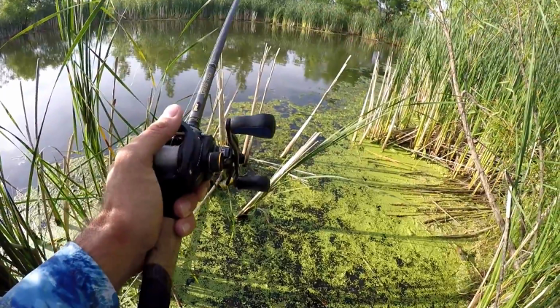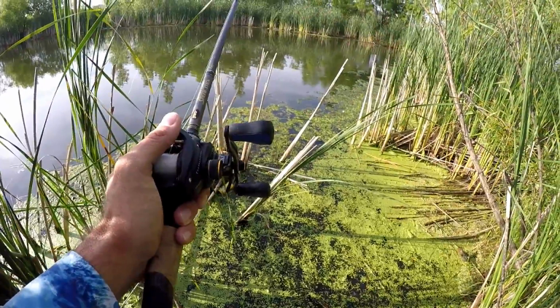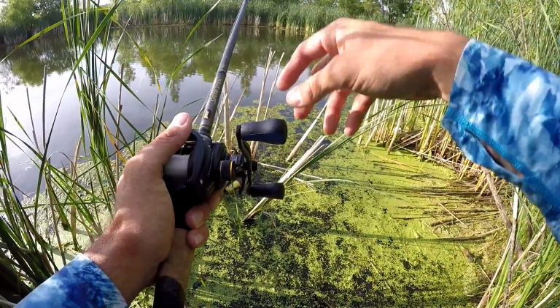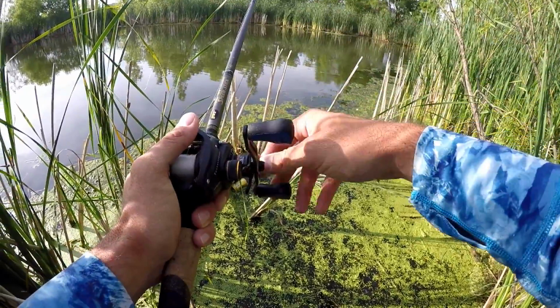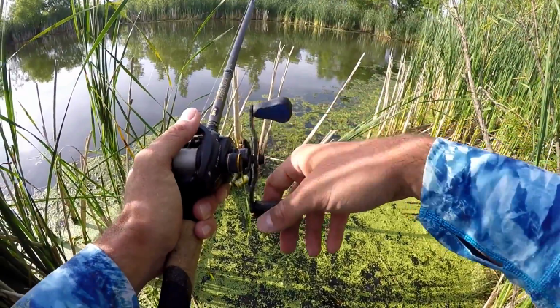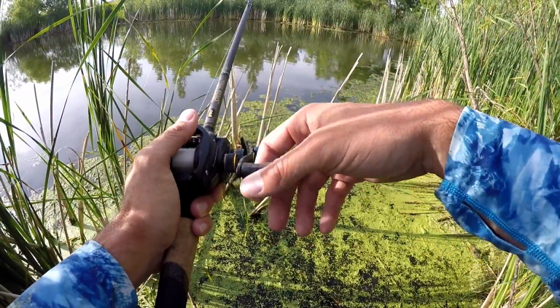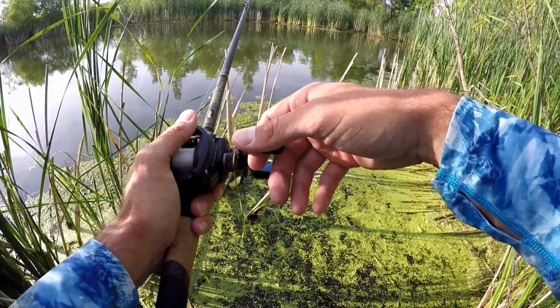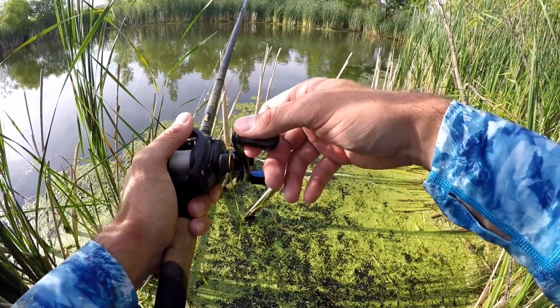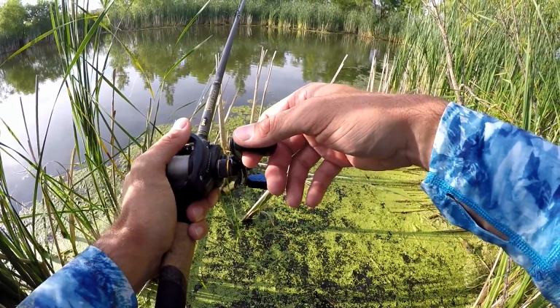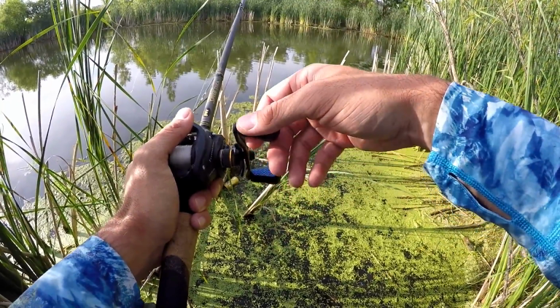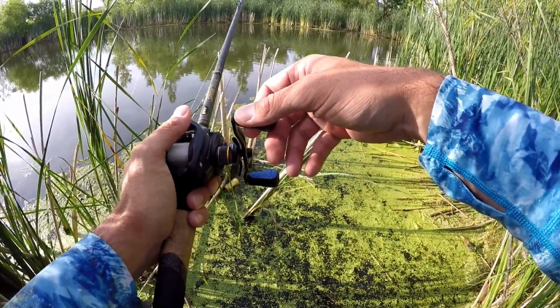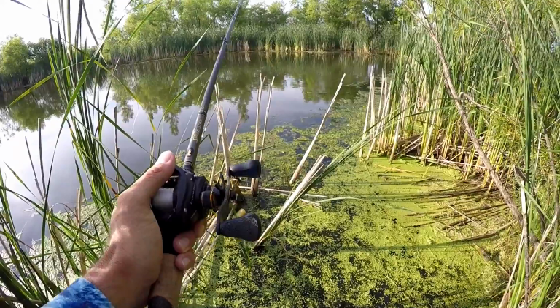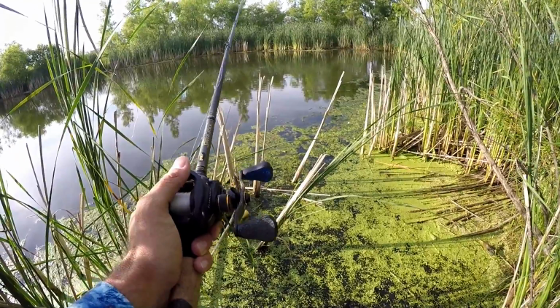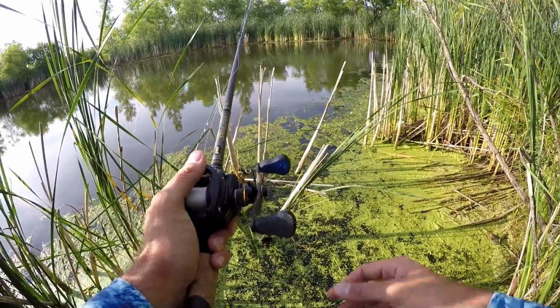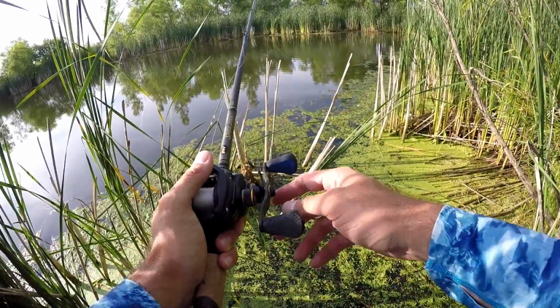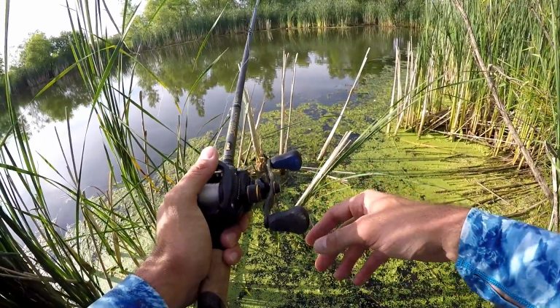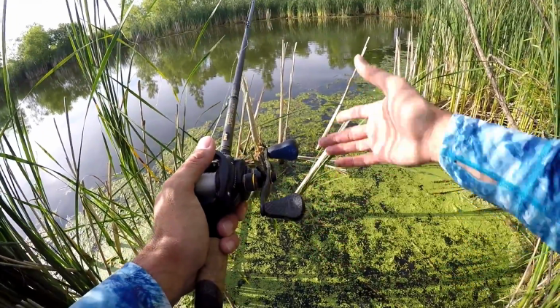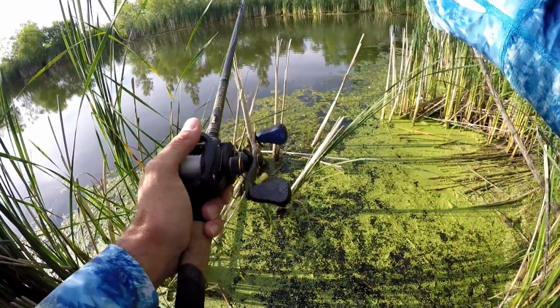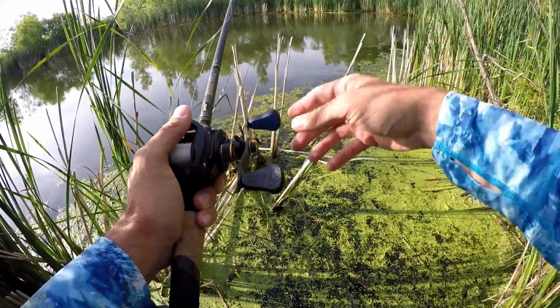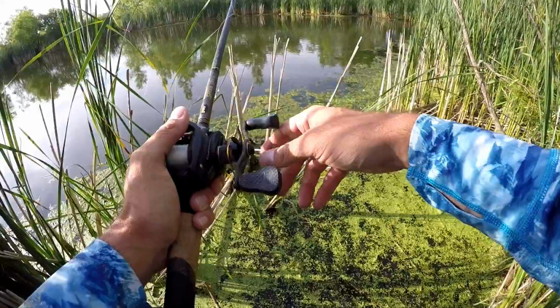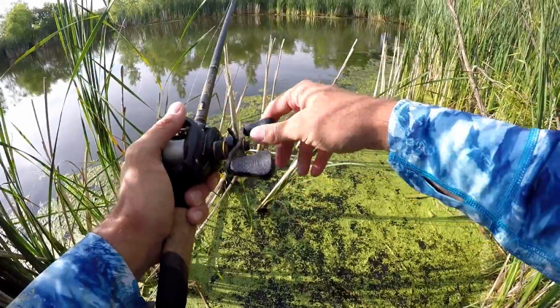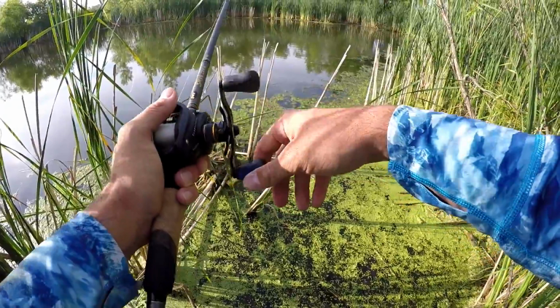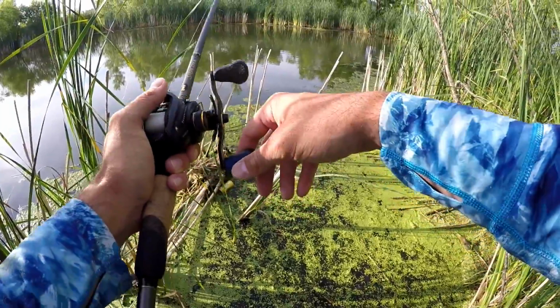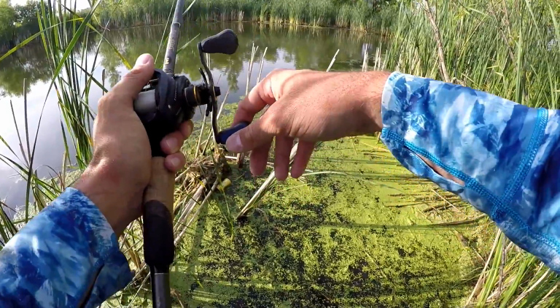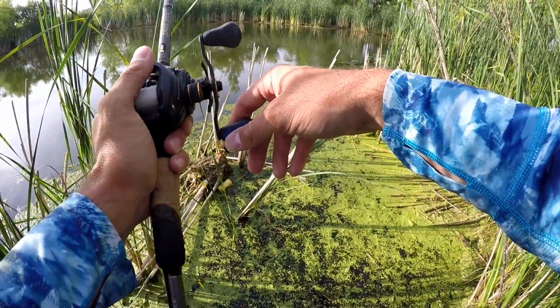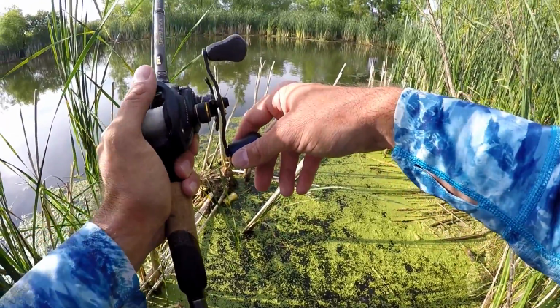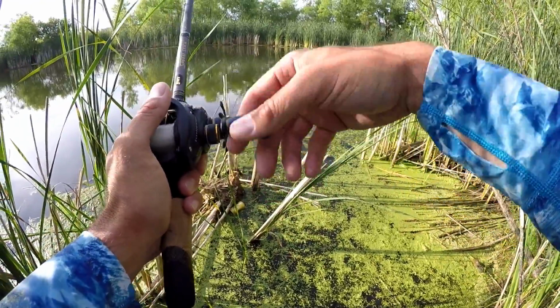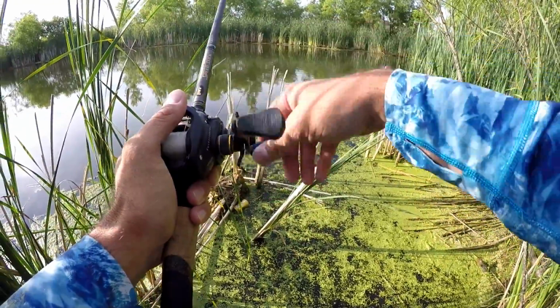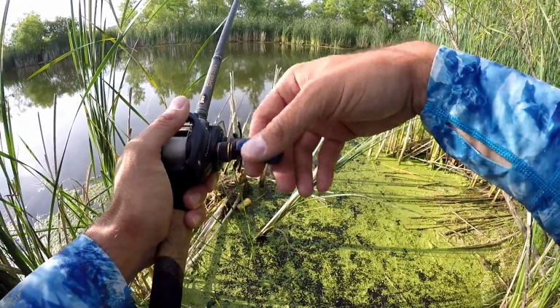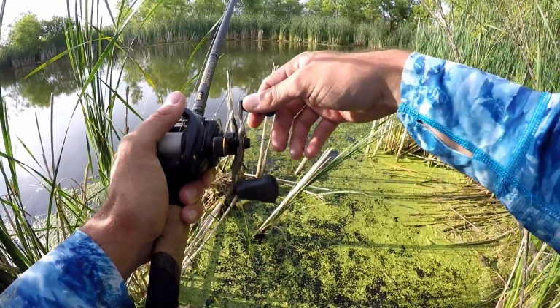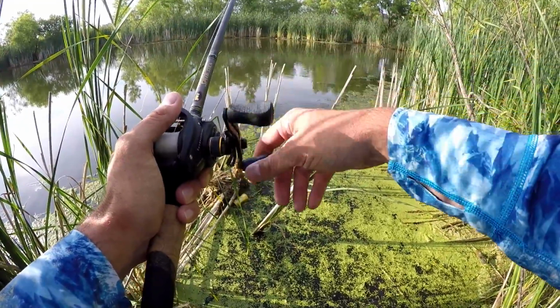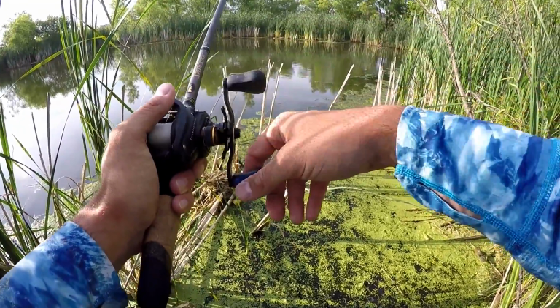Starting out tonight throwing the old six-inch stick bait. I've had a lot of people ask me, do you throw a stick bait? I do. I like the old six-inch version.